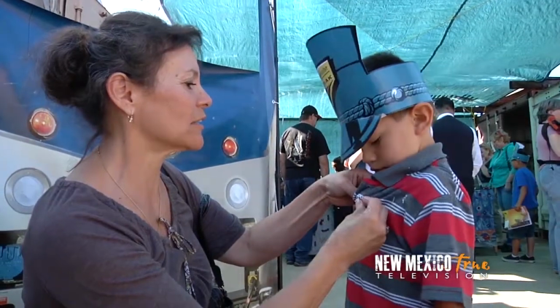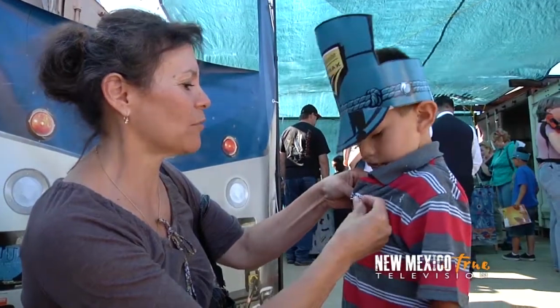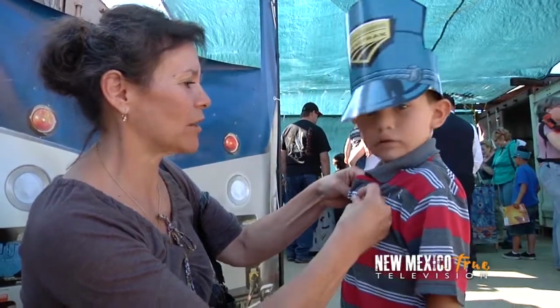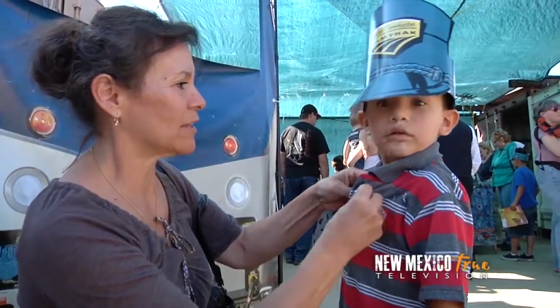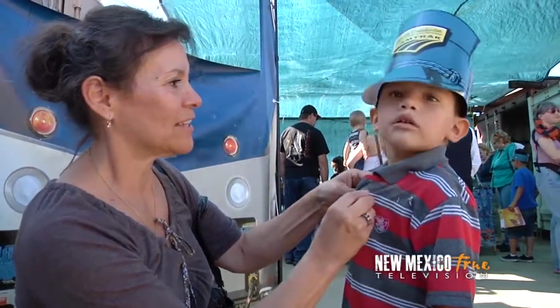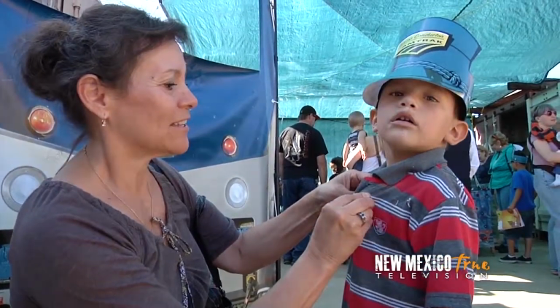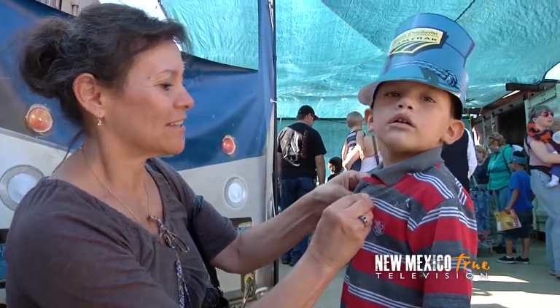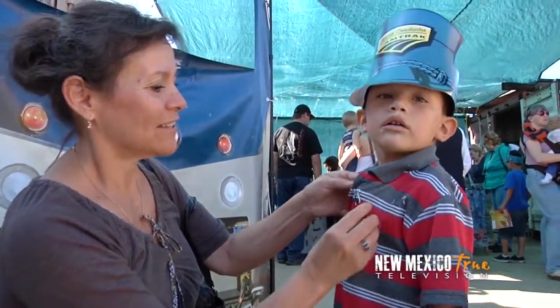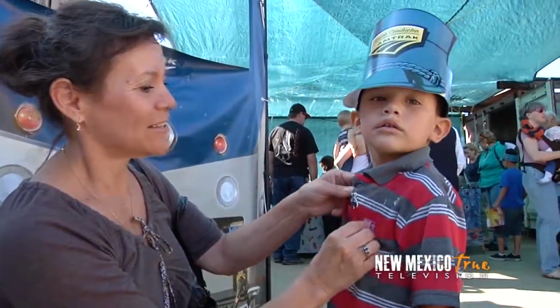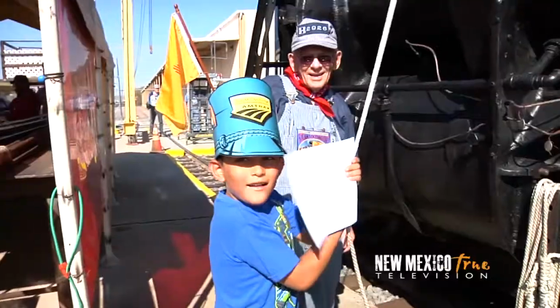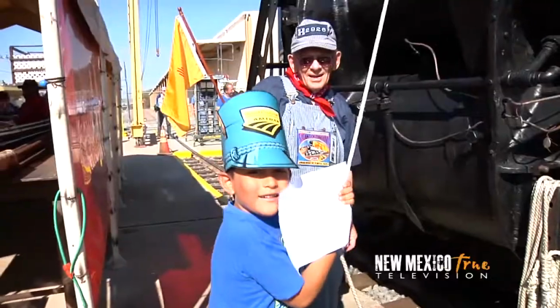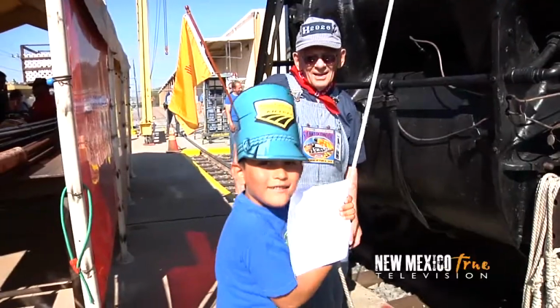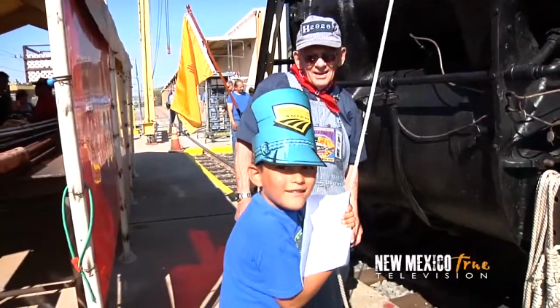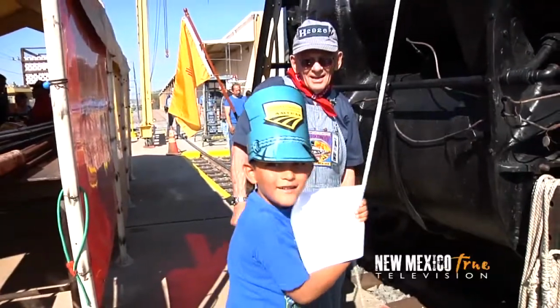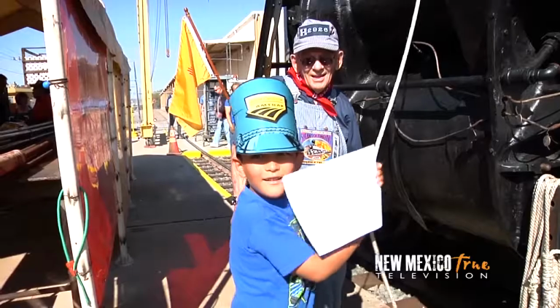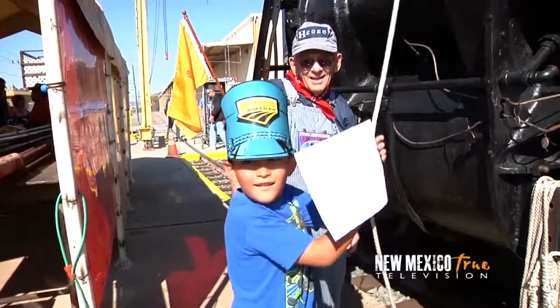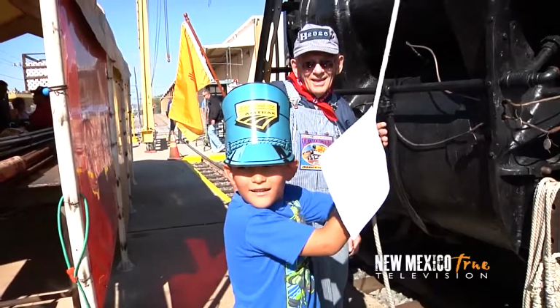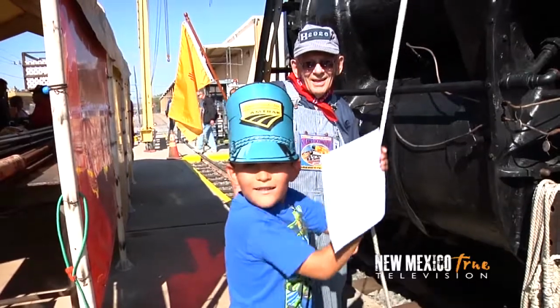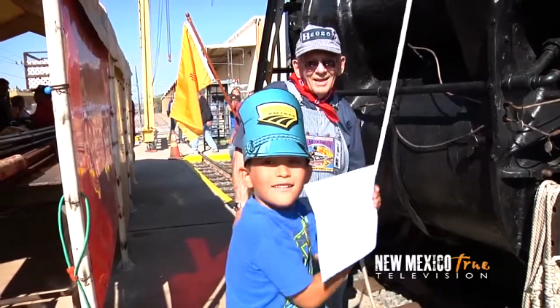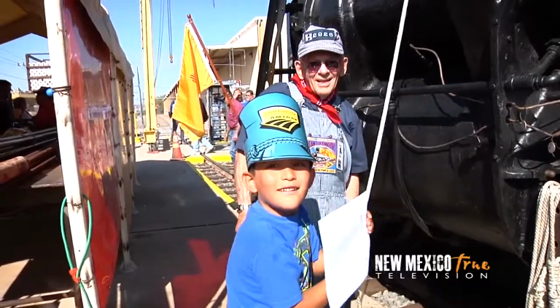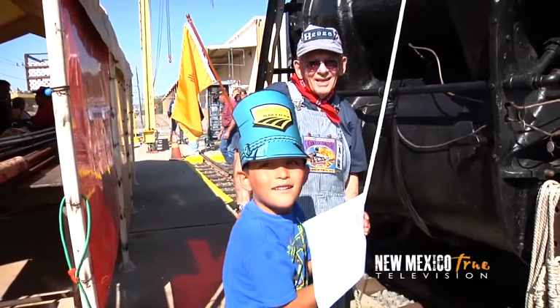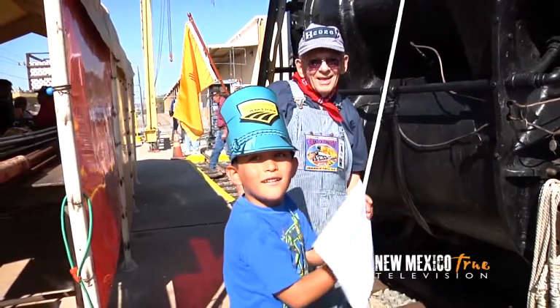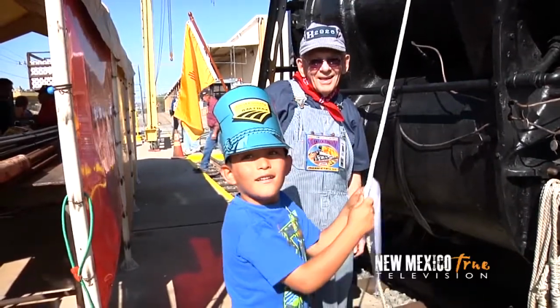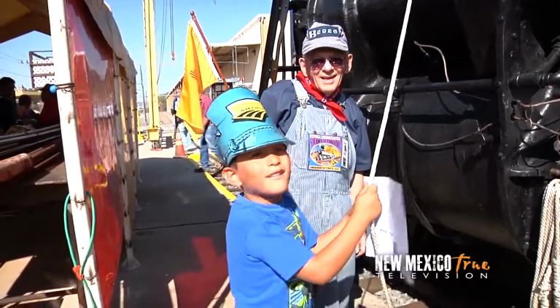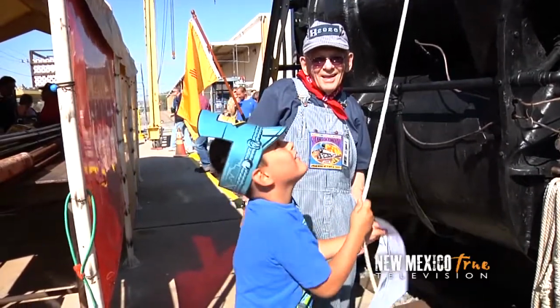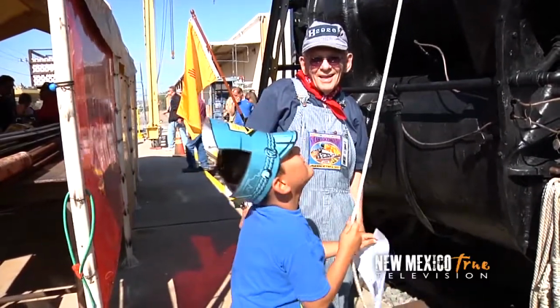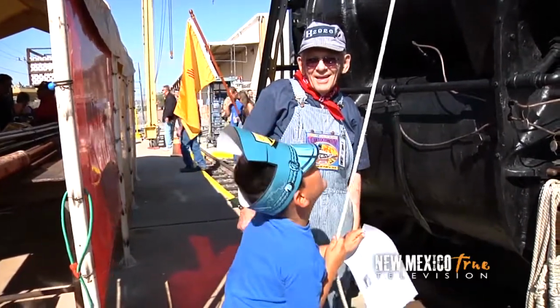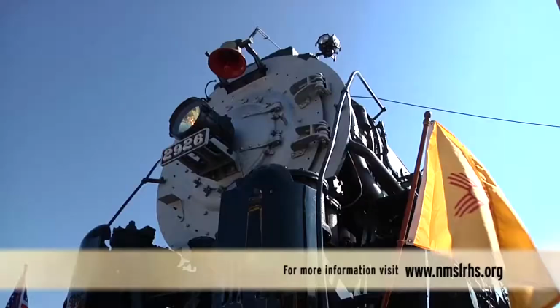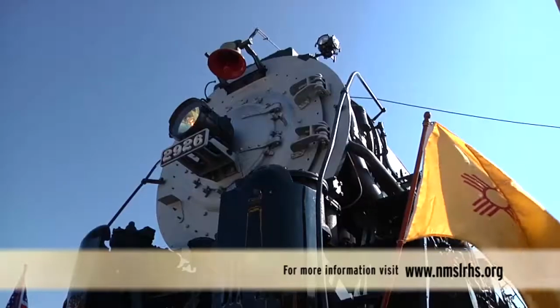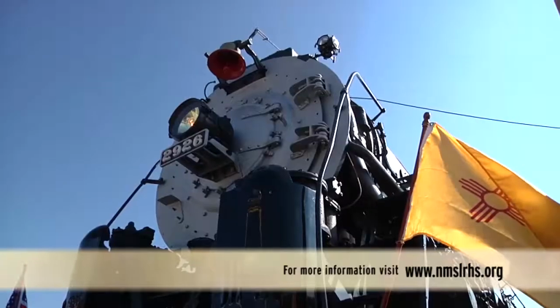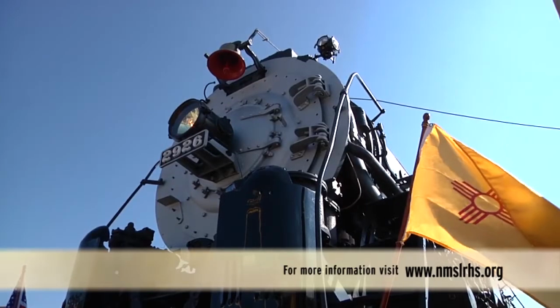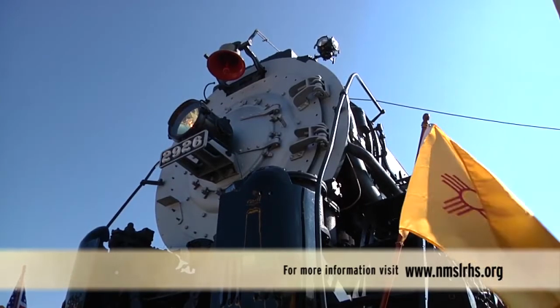Even with my new knowledge of how a locomotive operates, it does not take away from the magic it embodies.